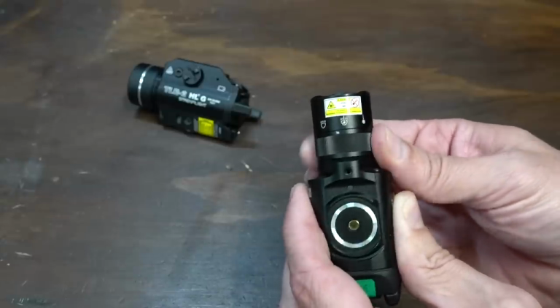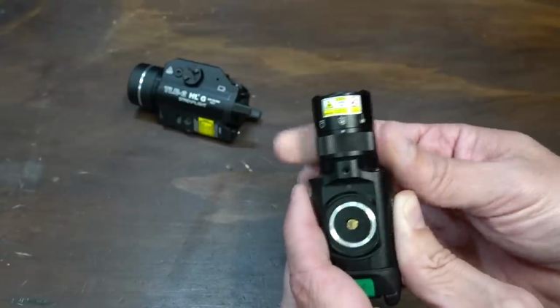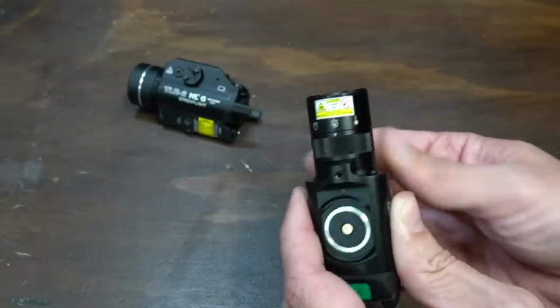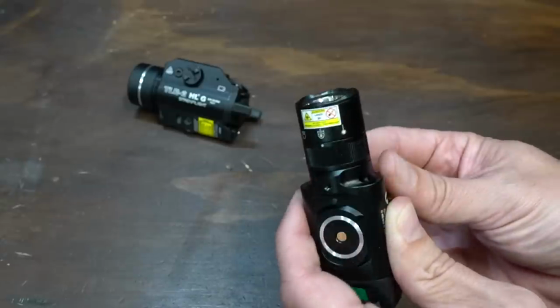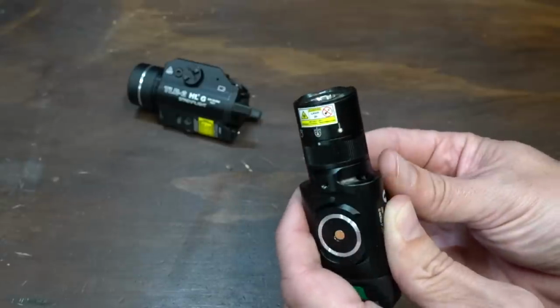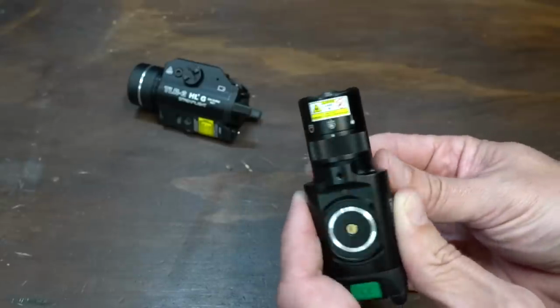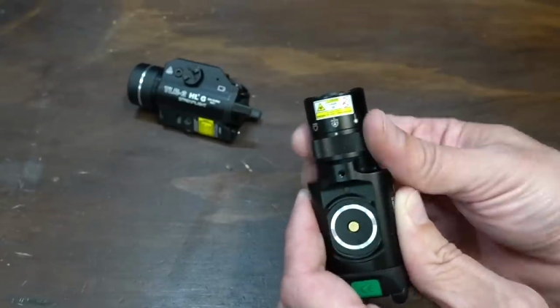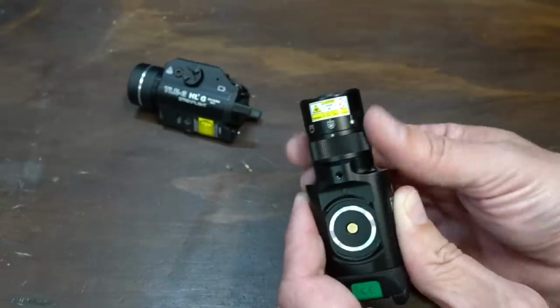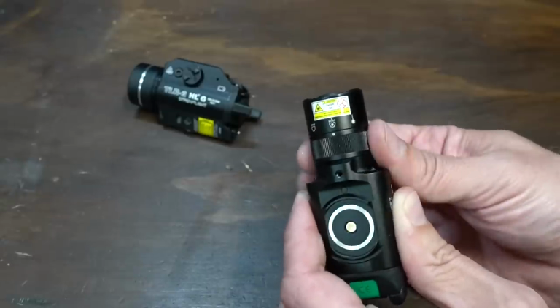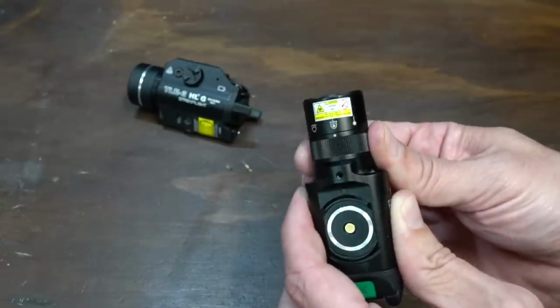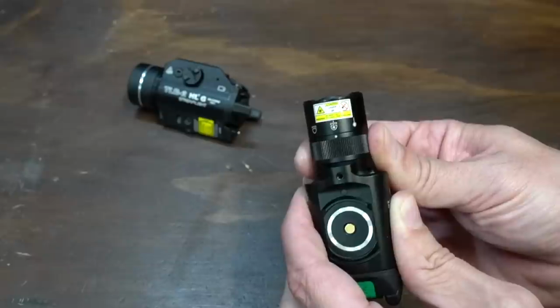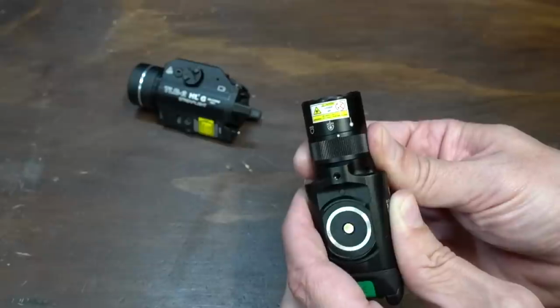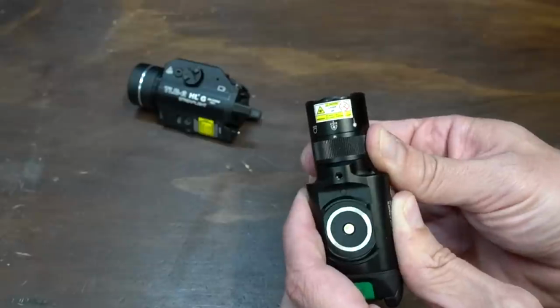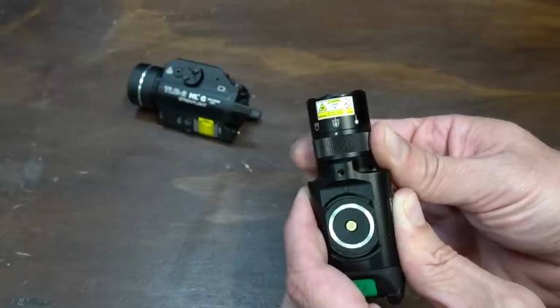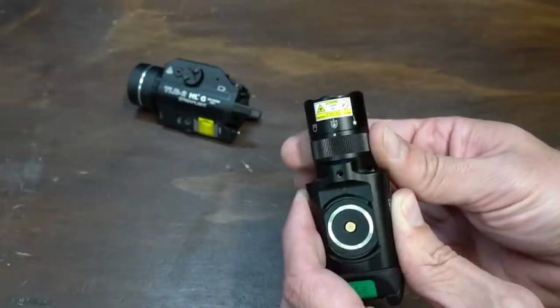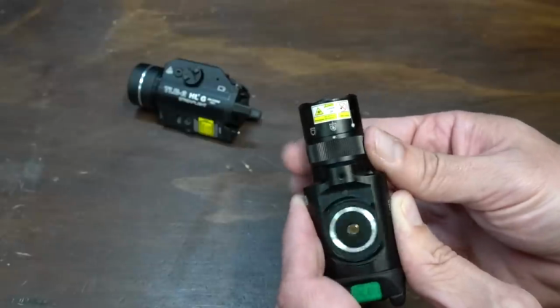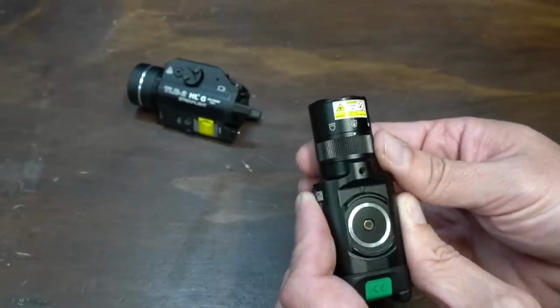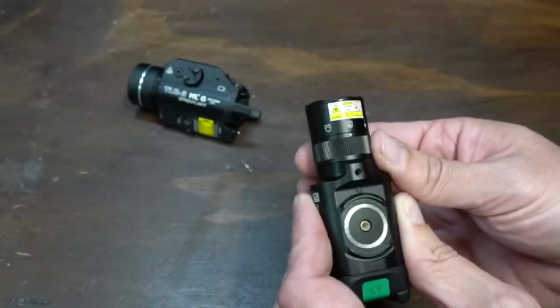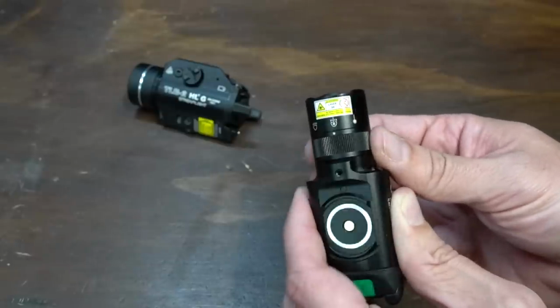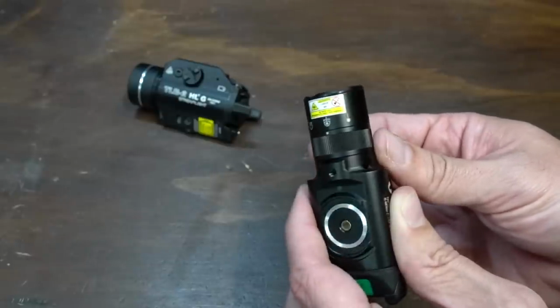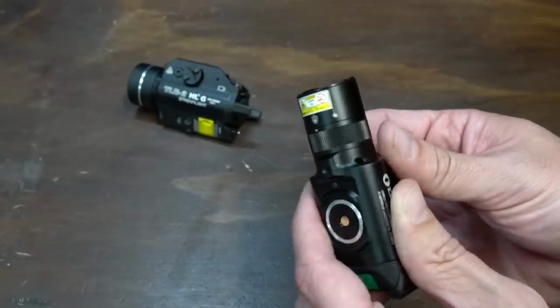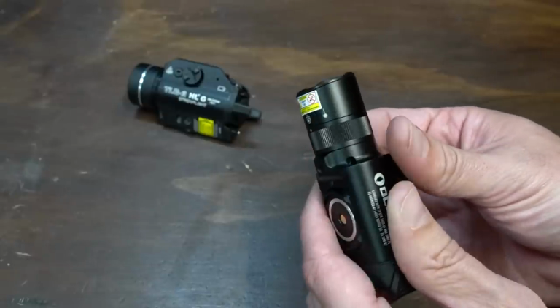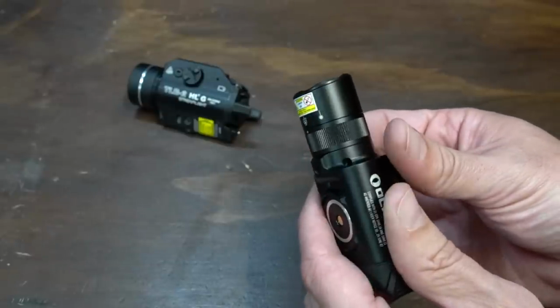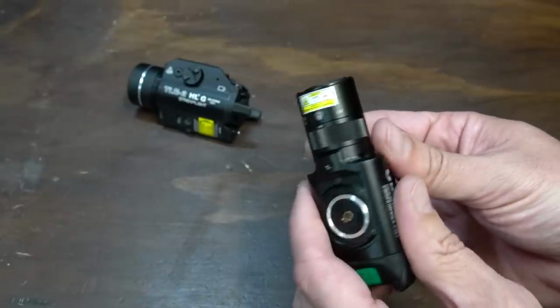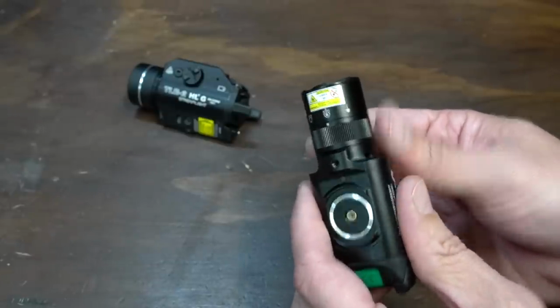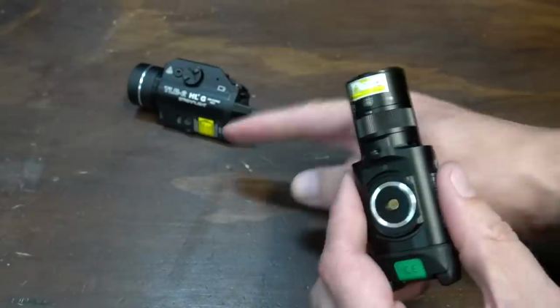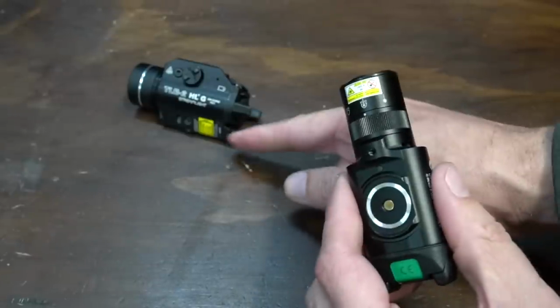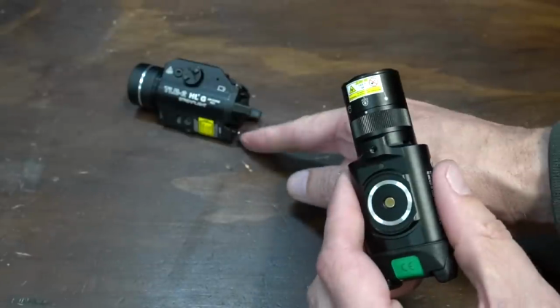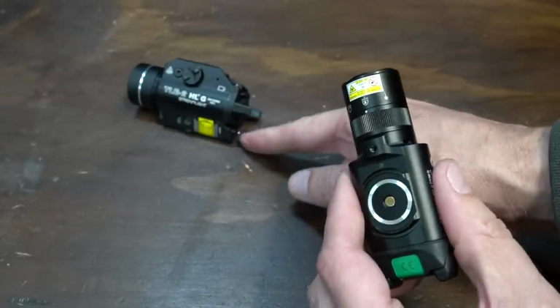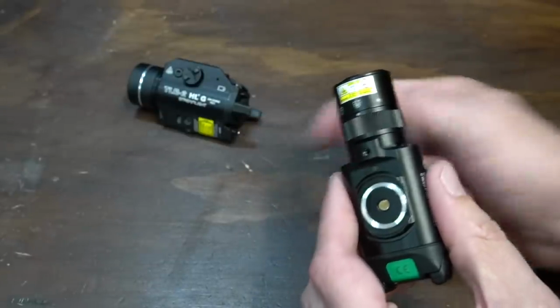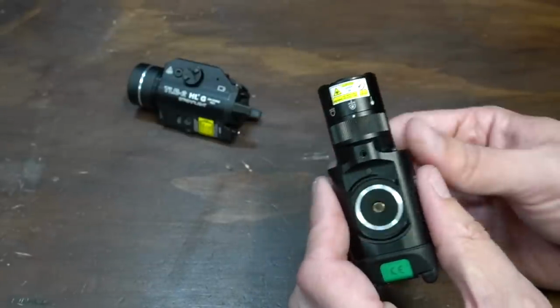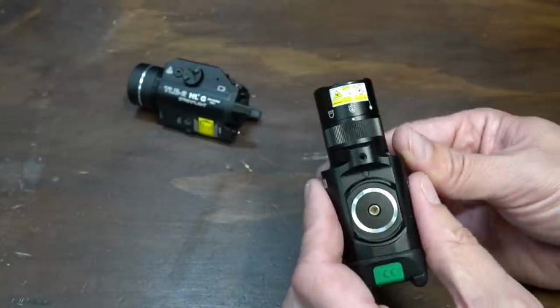You set it where you want it — it is tactile and clicks in place. A little bit better design than that little toggle switch.